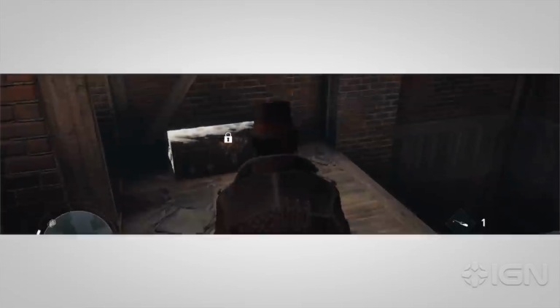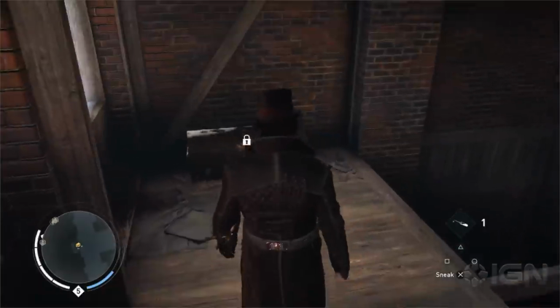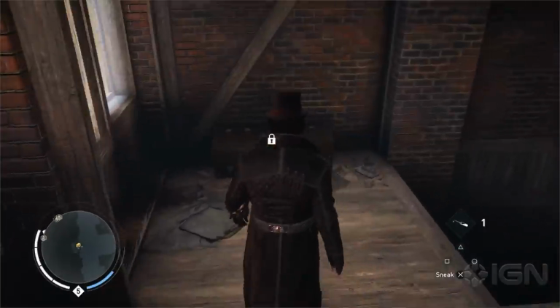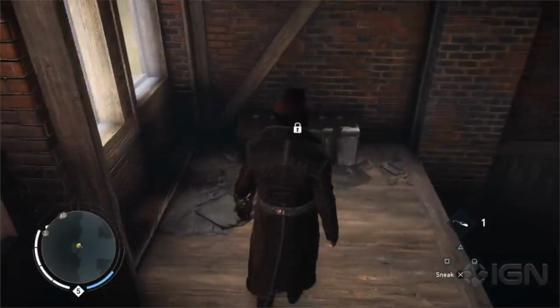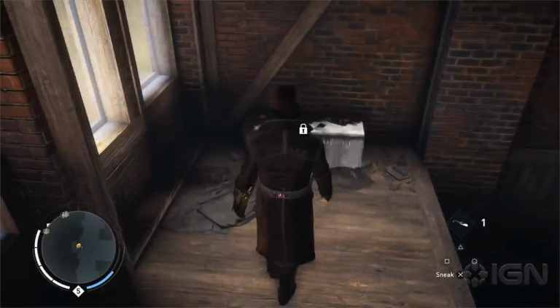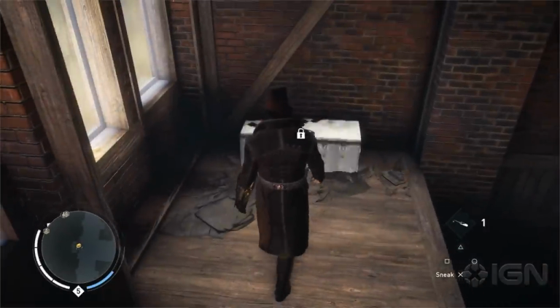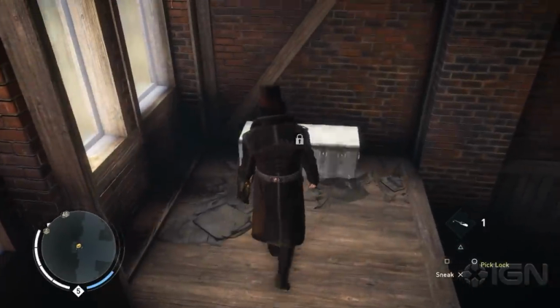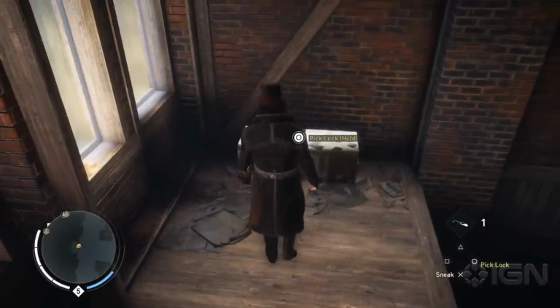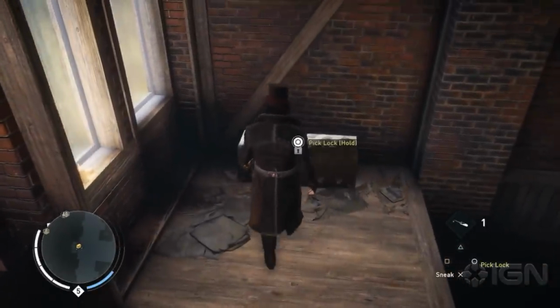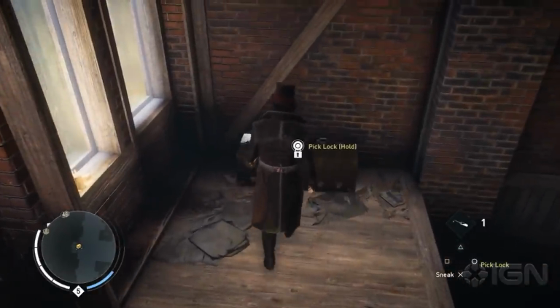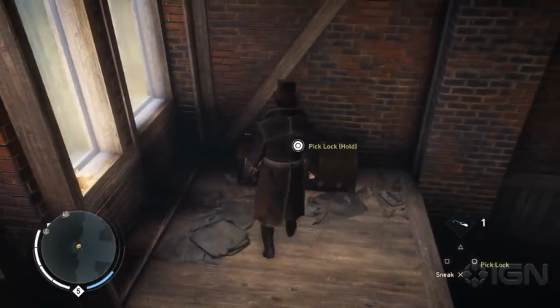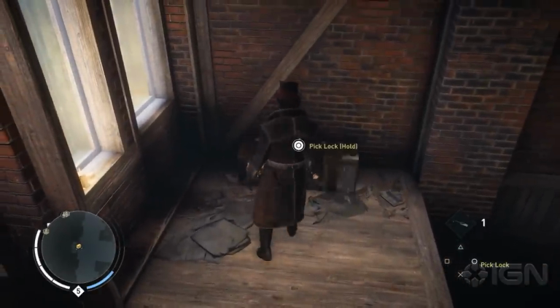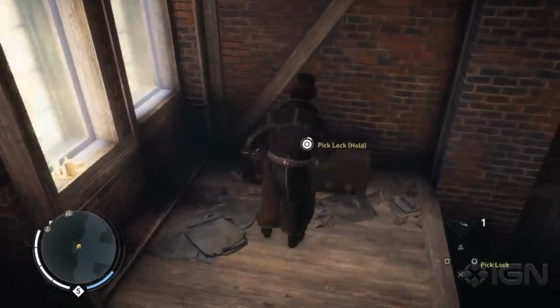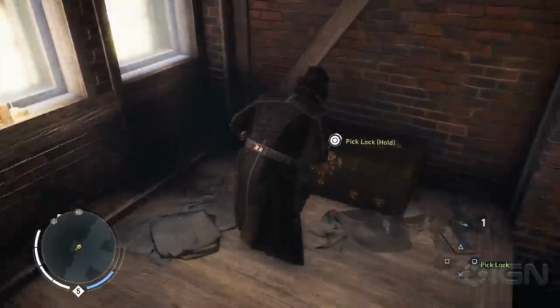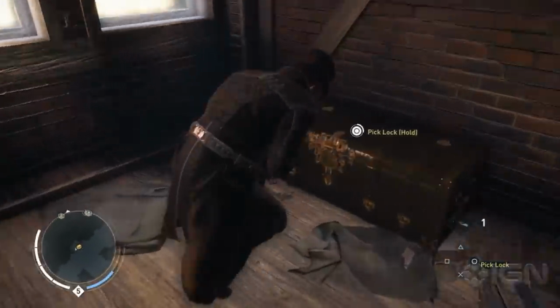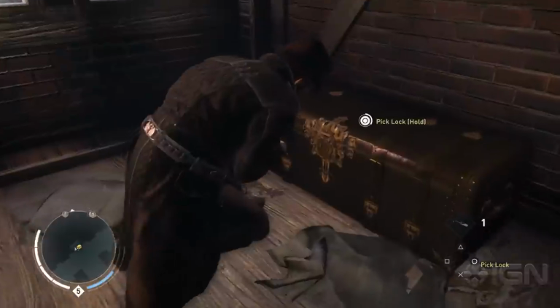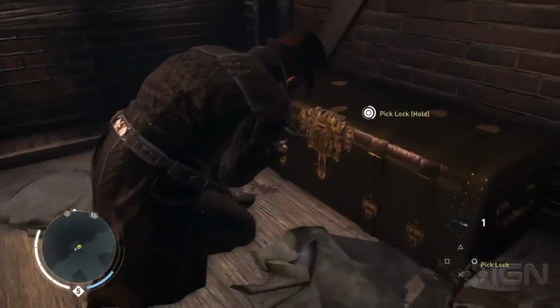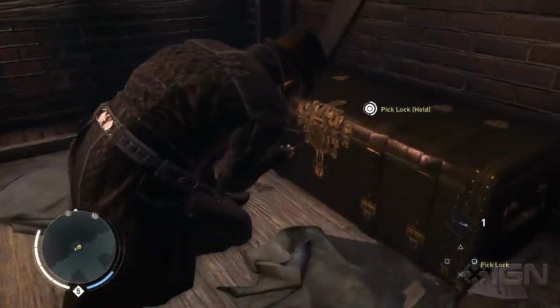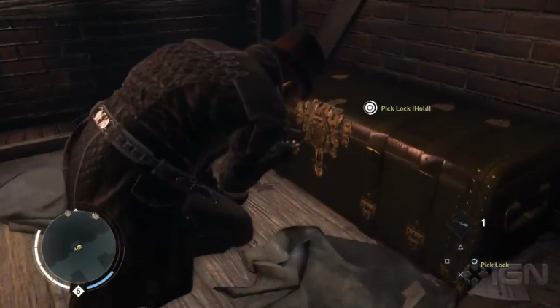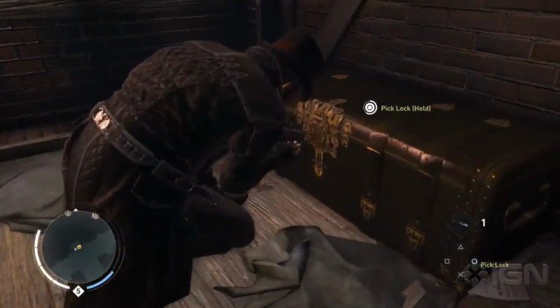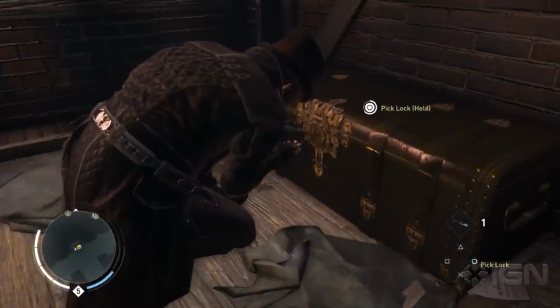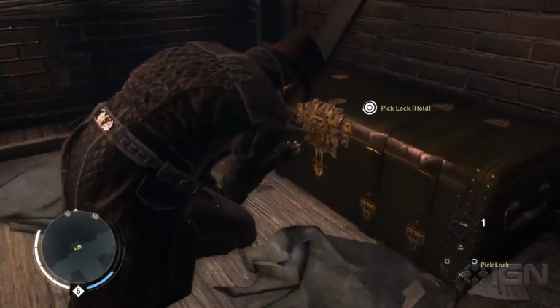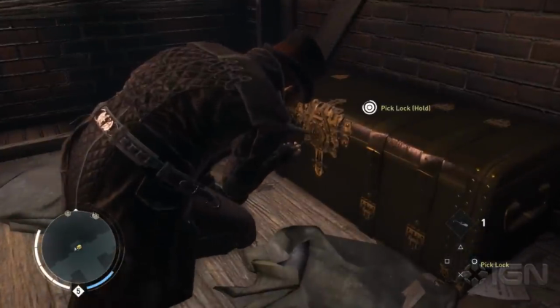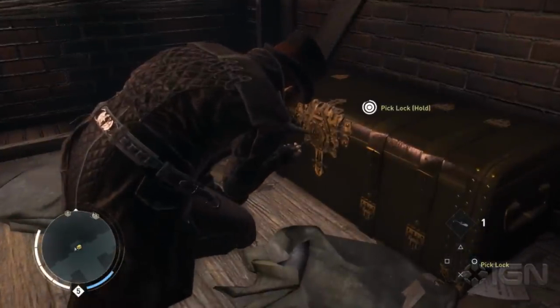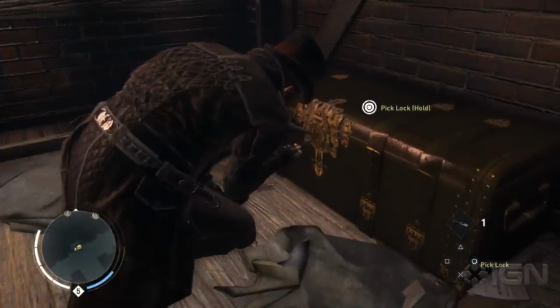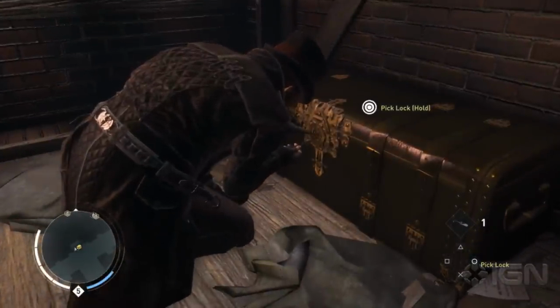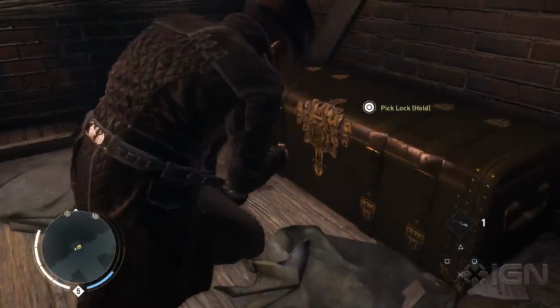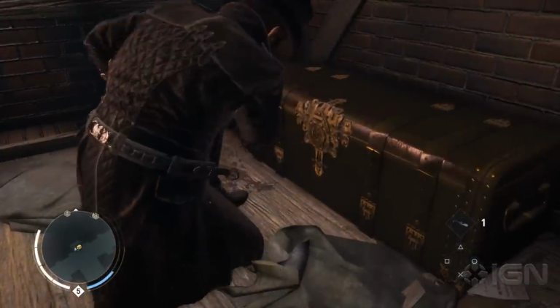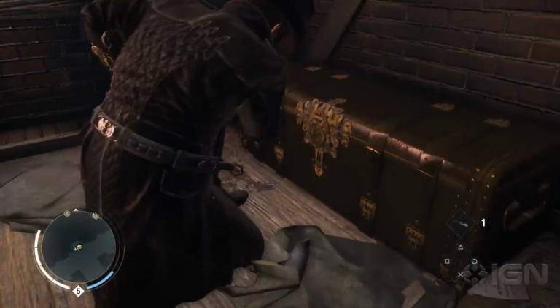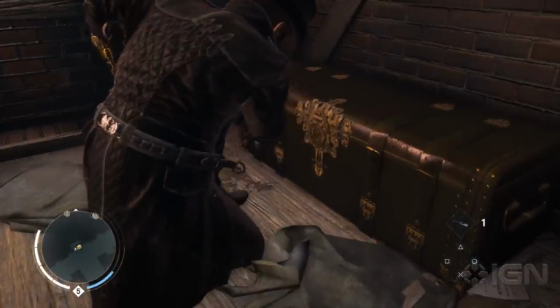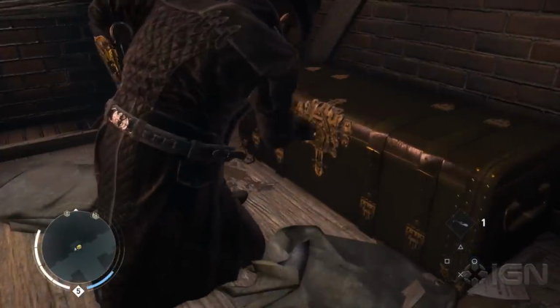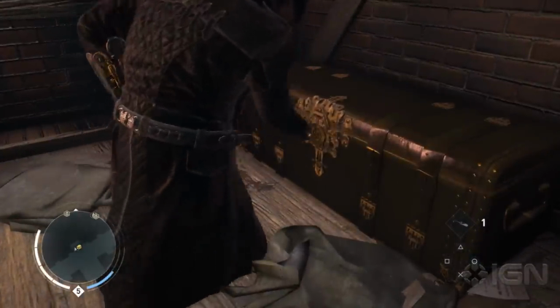Many of these materials are inside locked chests, so make sure that either Evie or Jacob has purchased the first rank of the lockpicking skill.